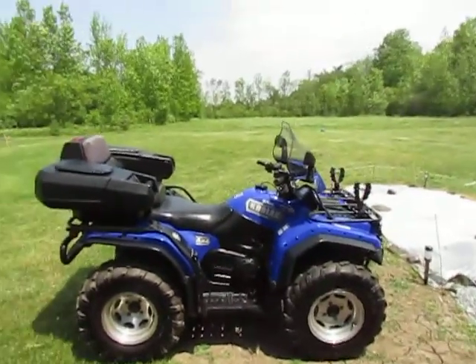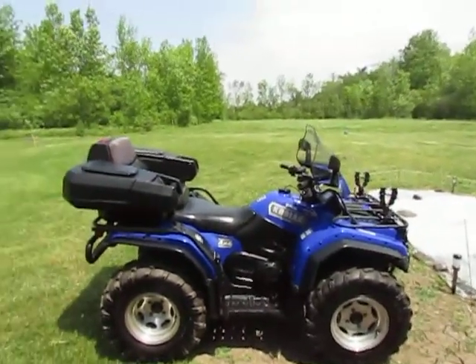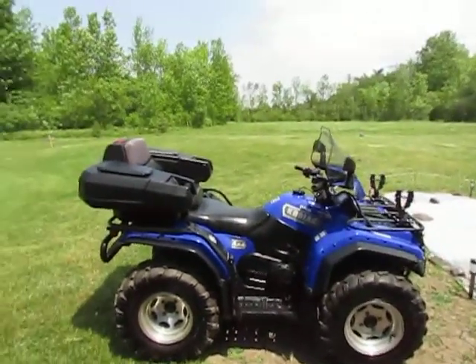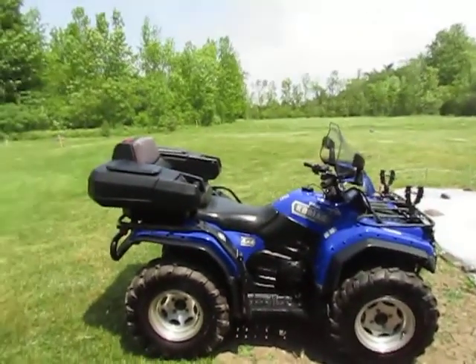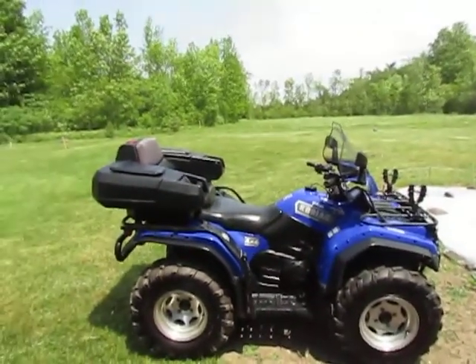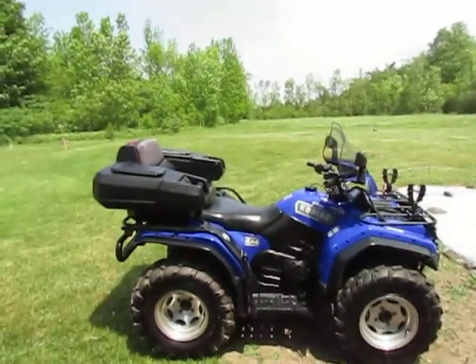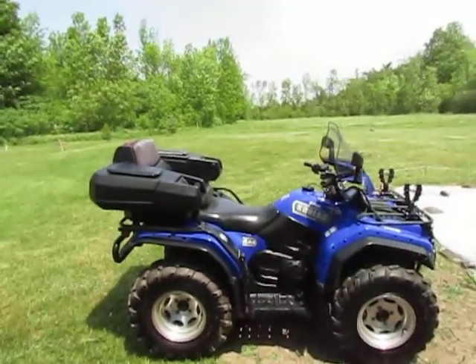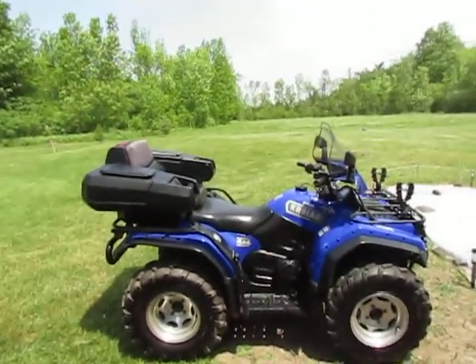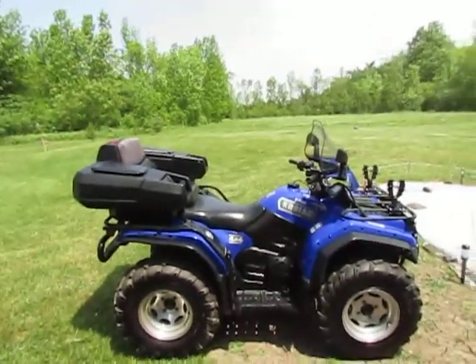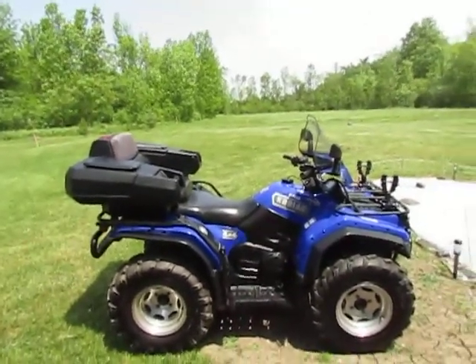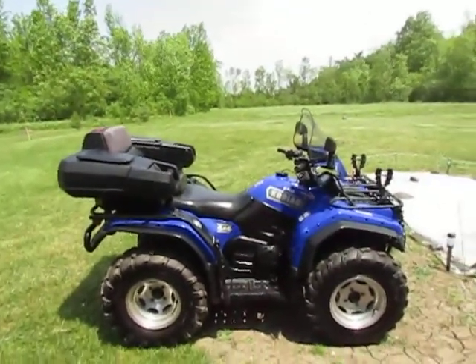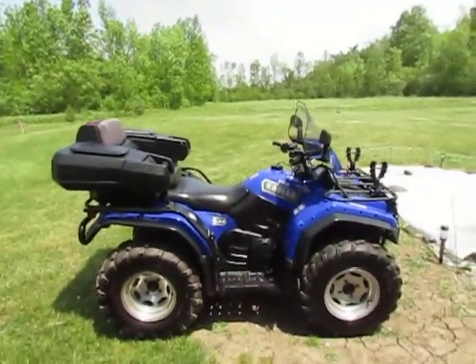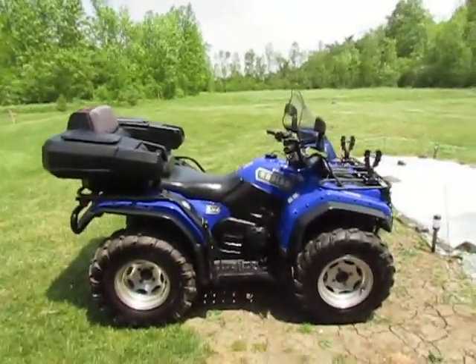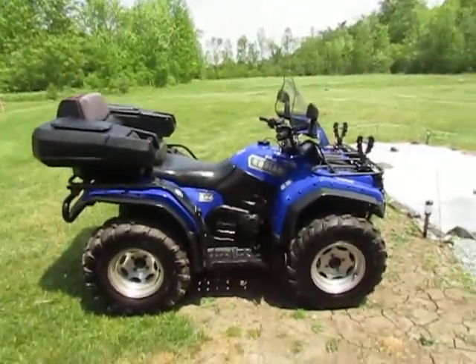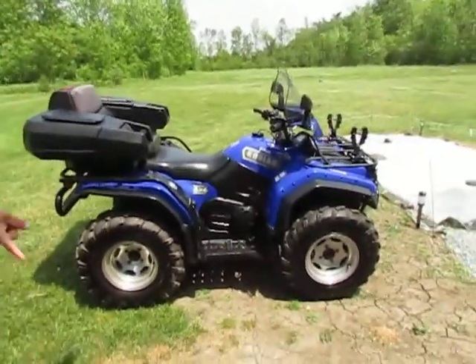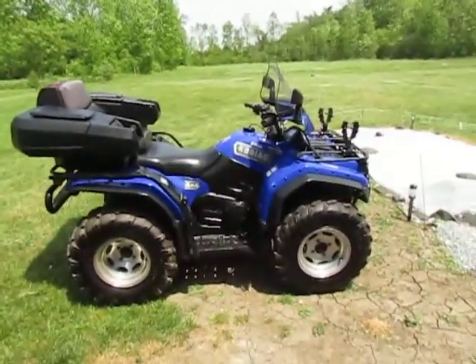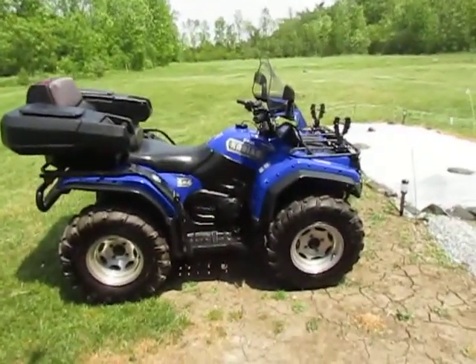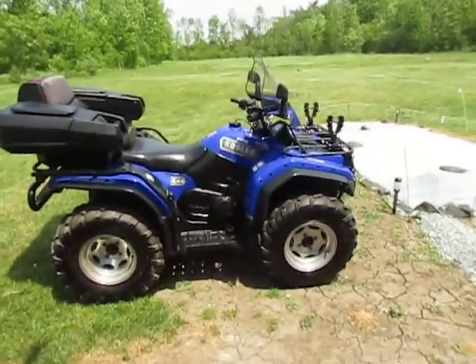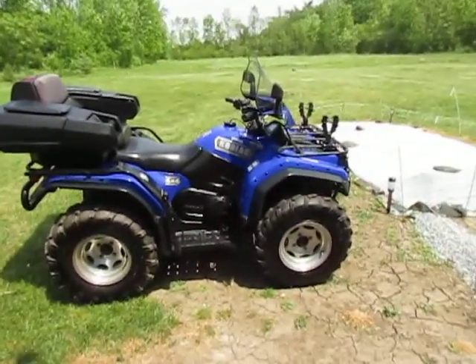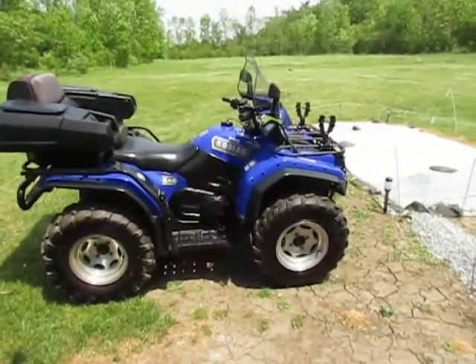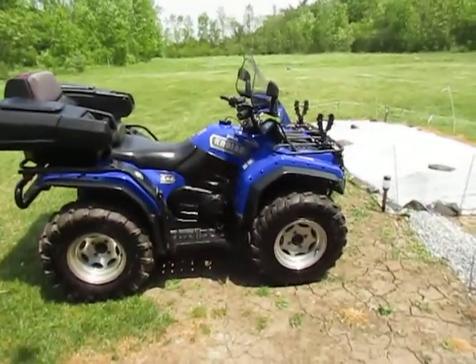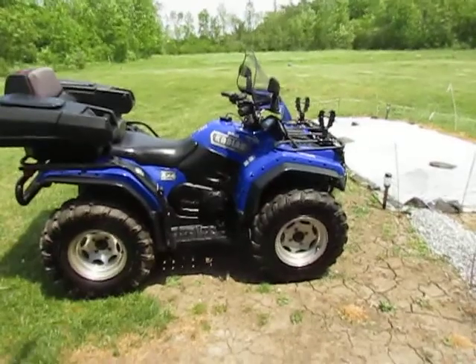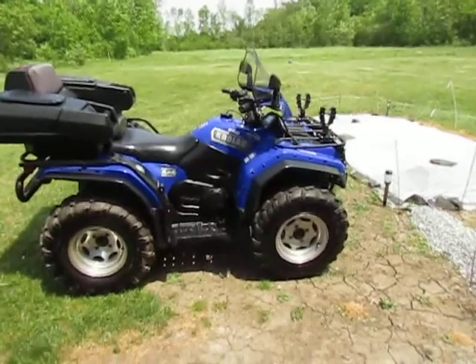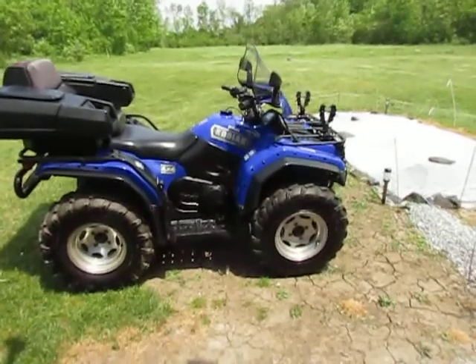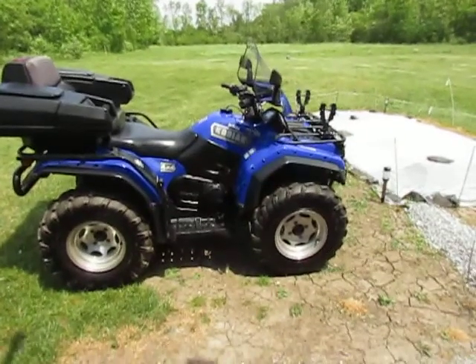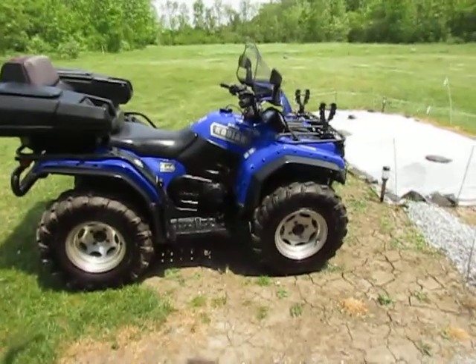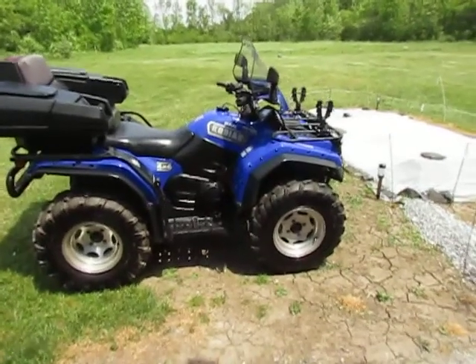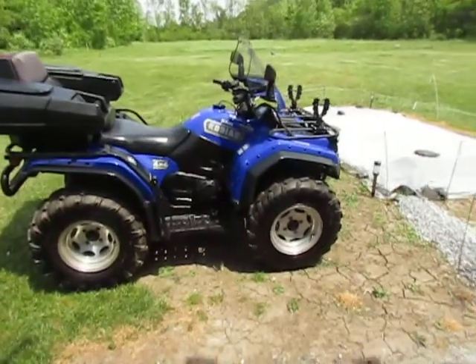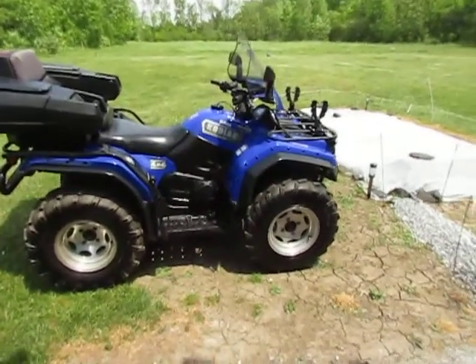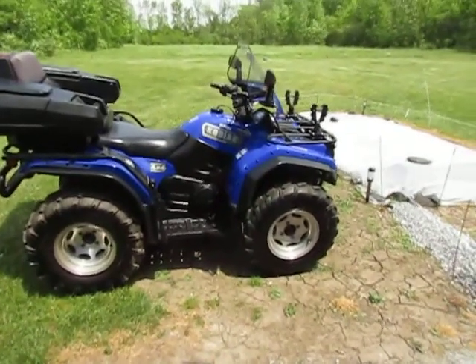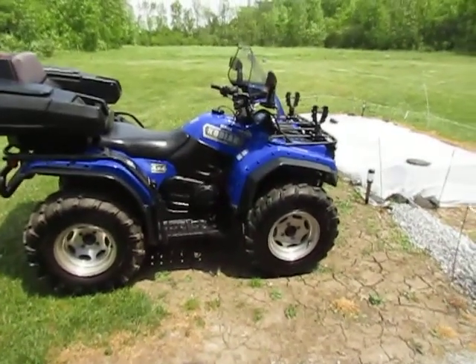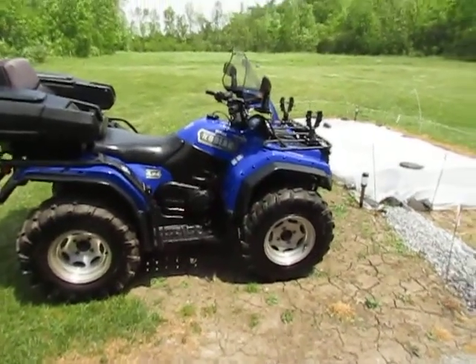Windshield, passenger seat, ITP chrome rims, new tires, new muffler.